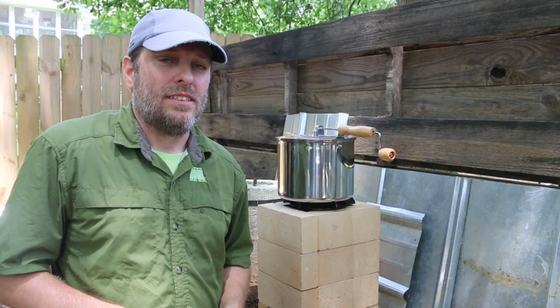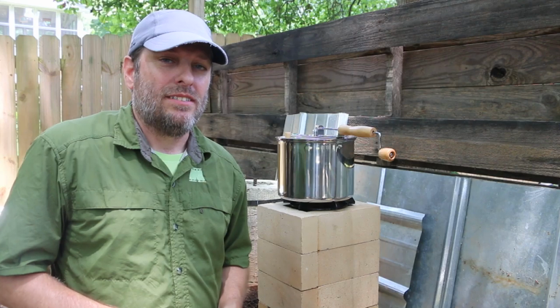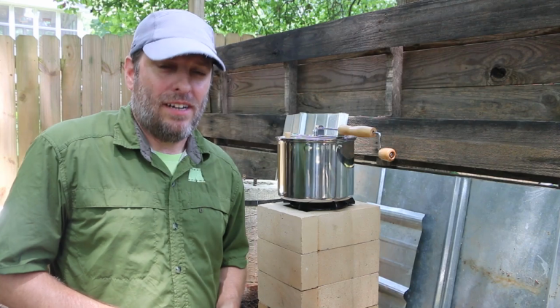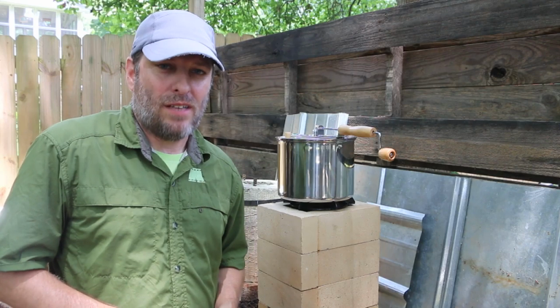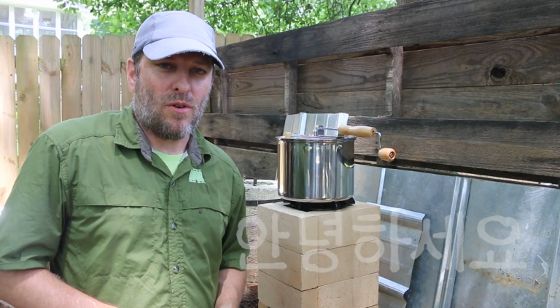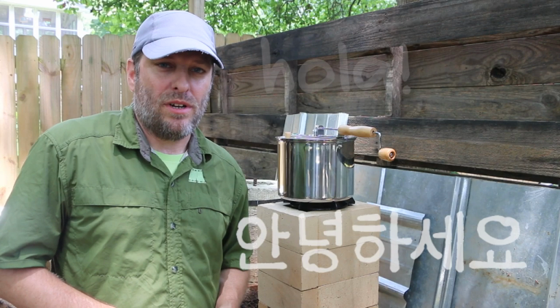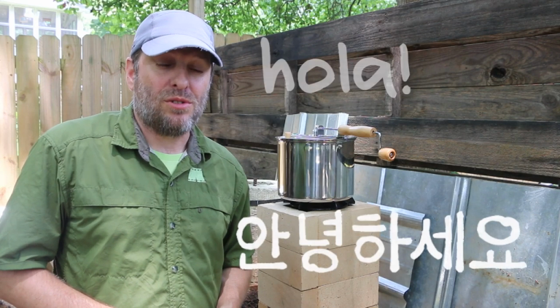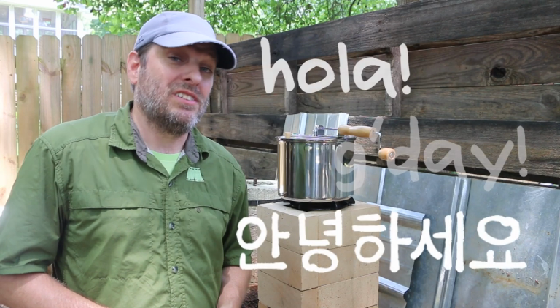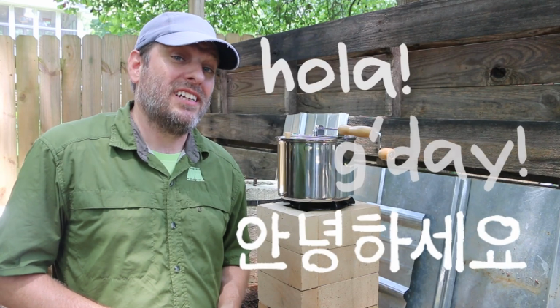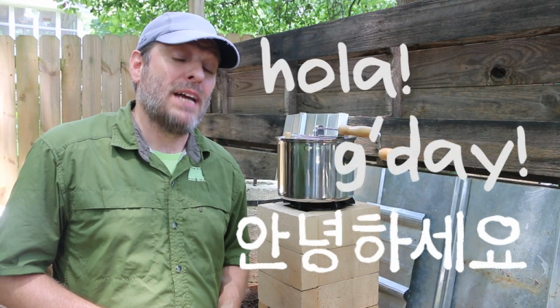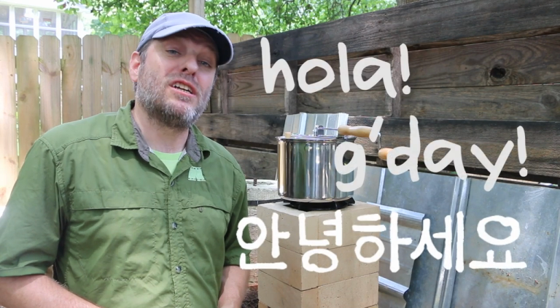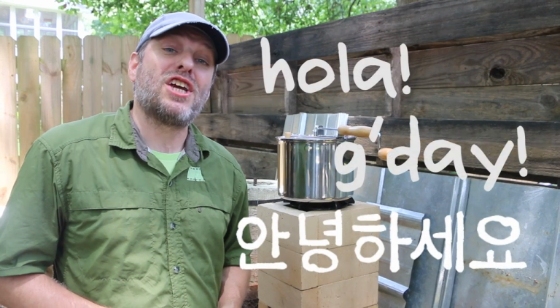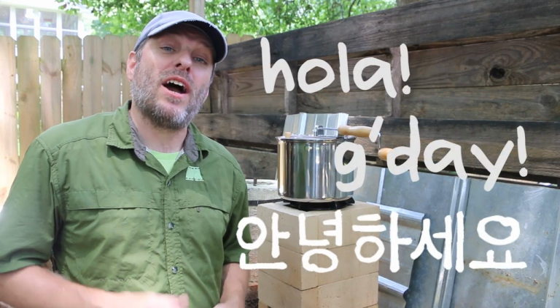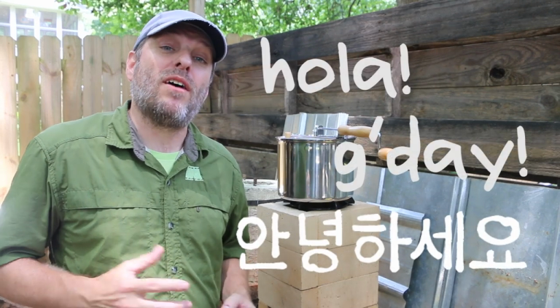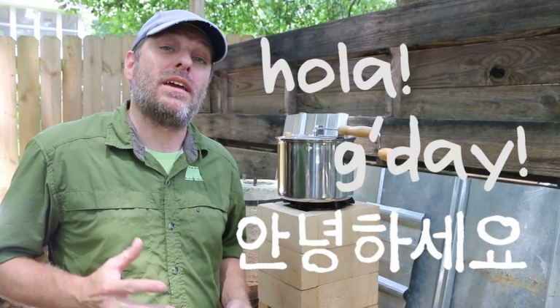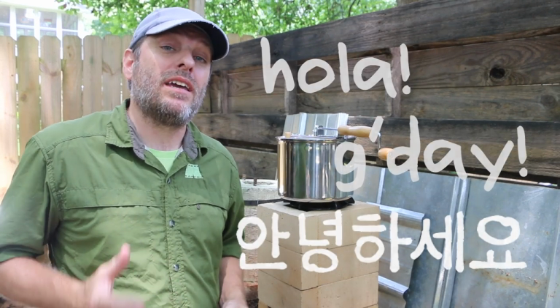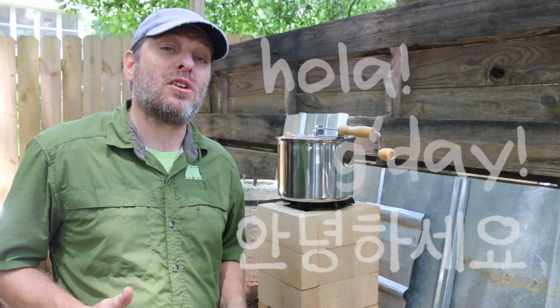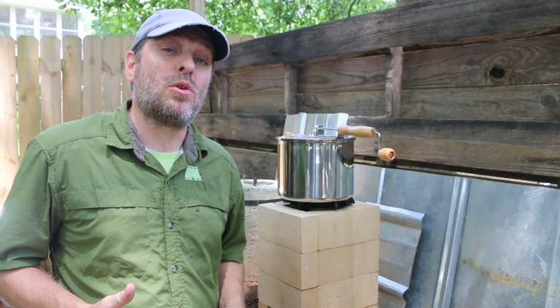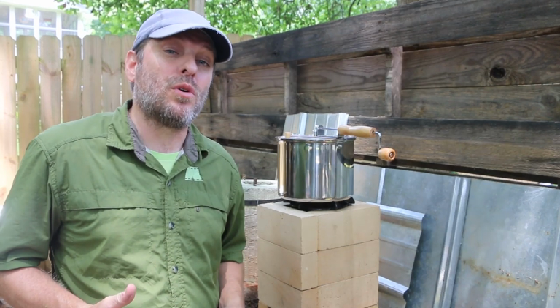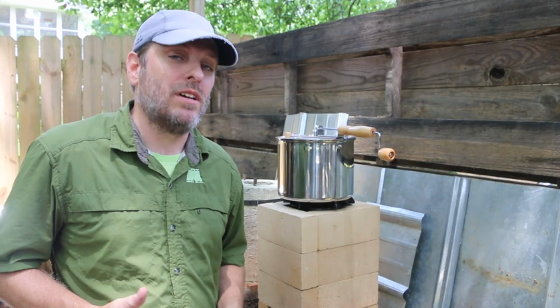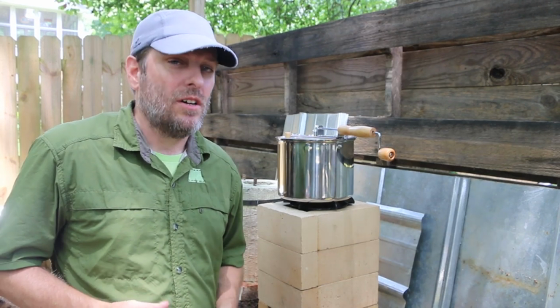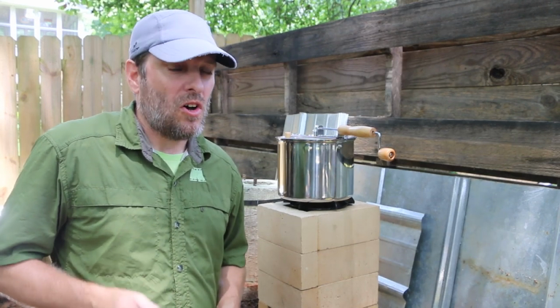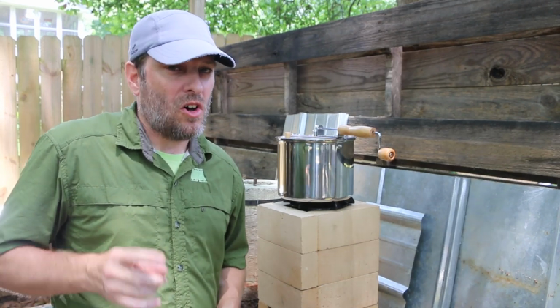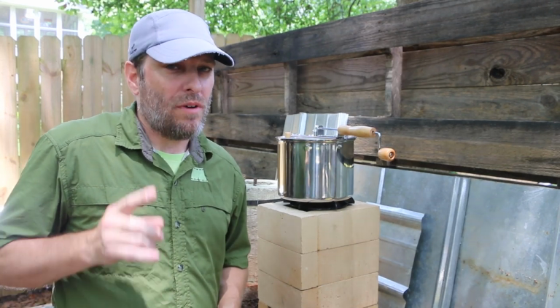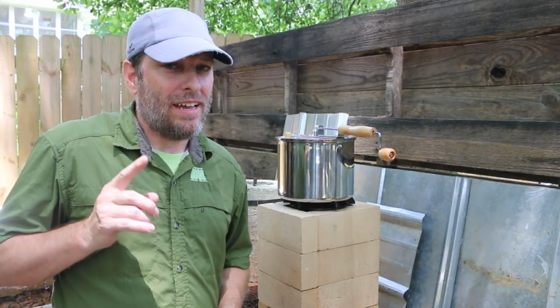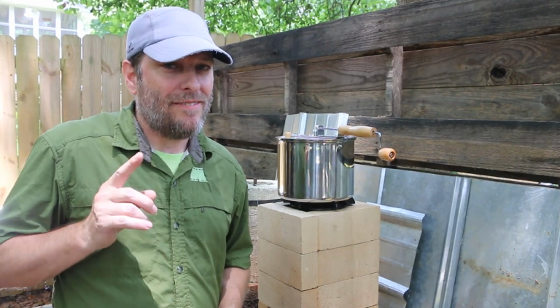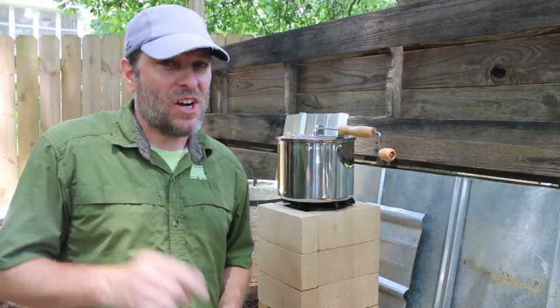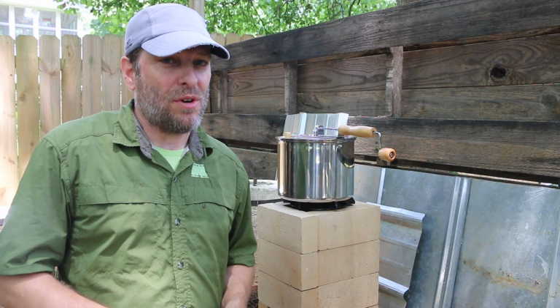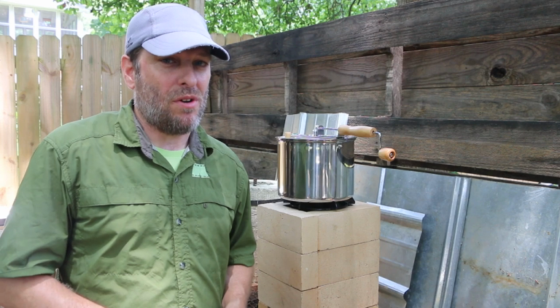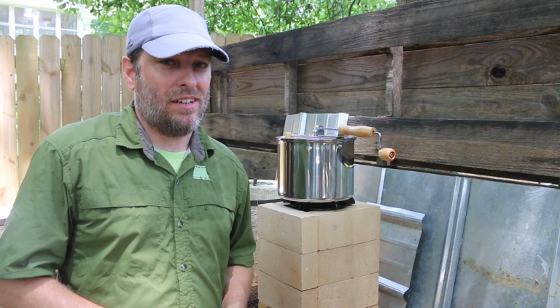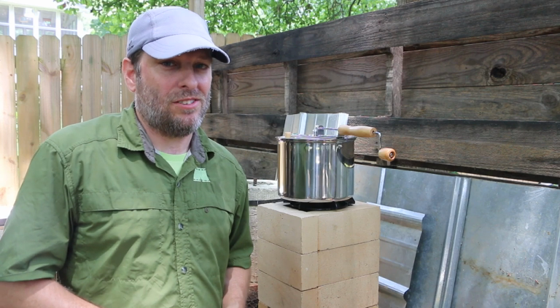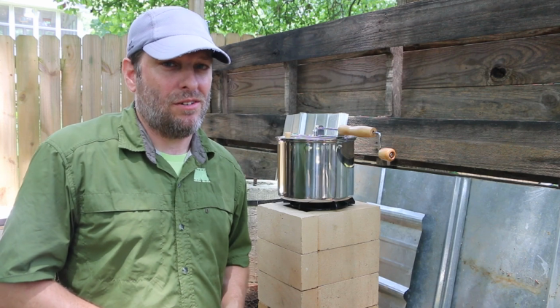Hi, it's Tom from Green Shorts, and today I'm going to show you how I make kettle corn on my firebrick rocket stove.